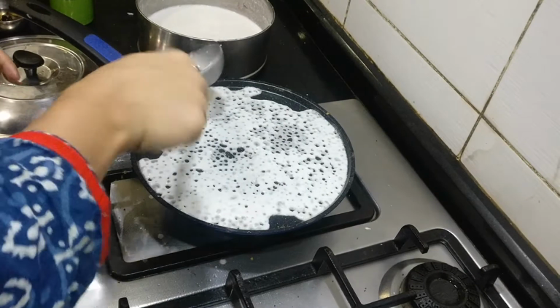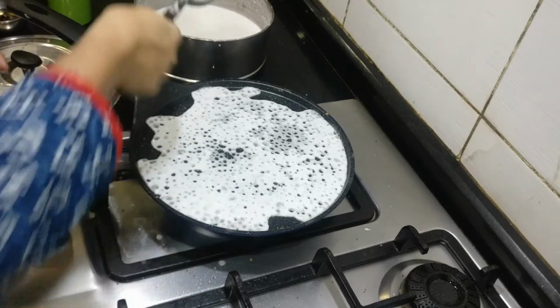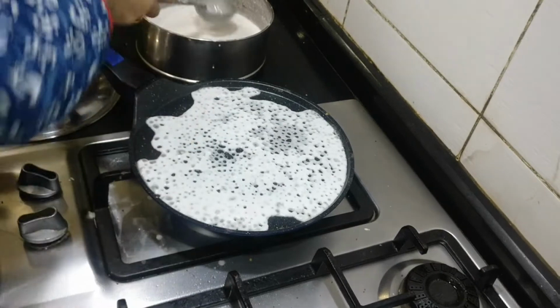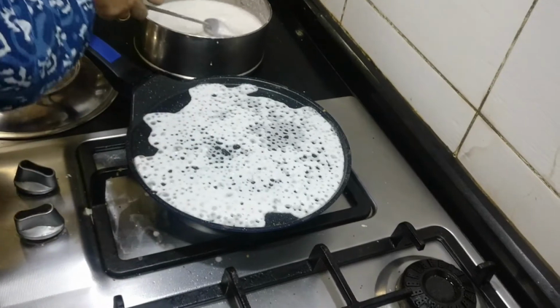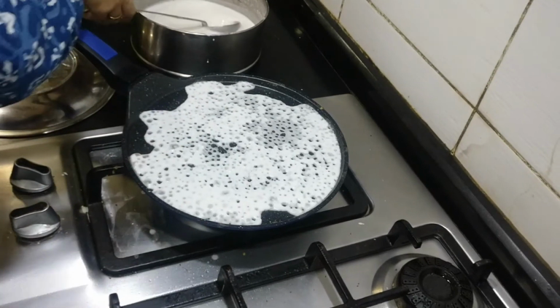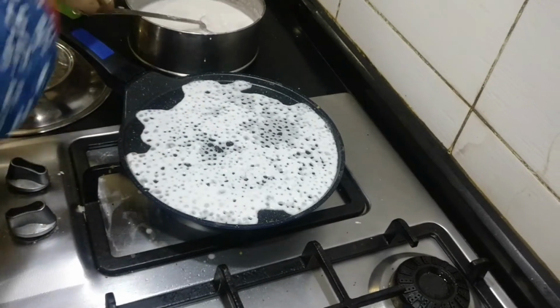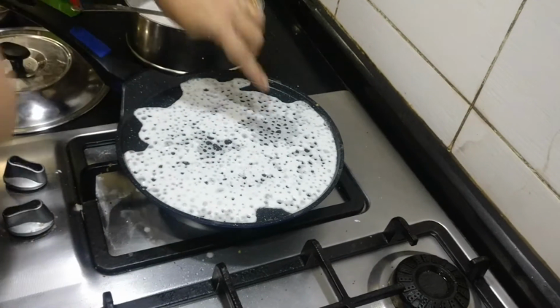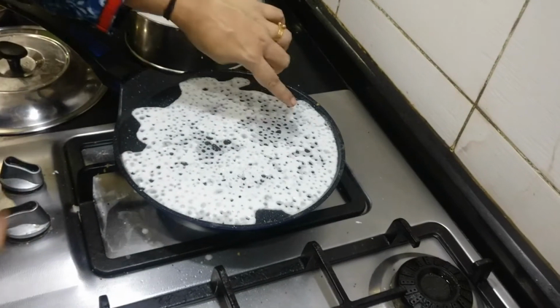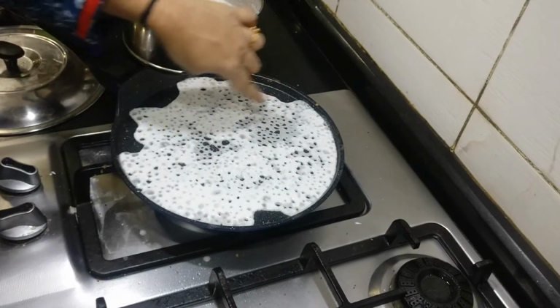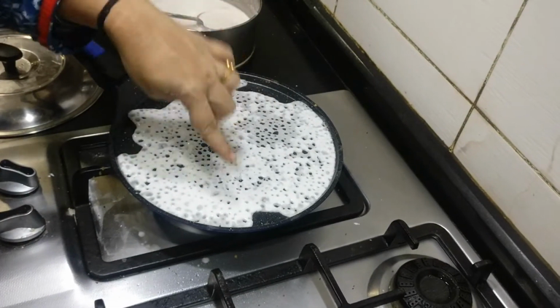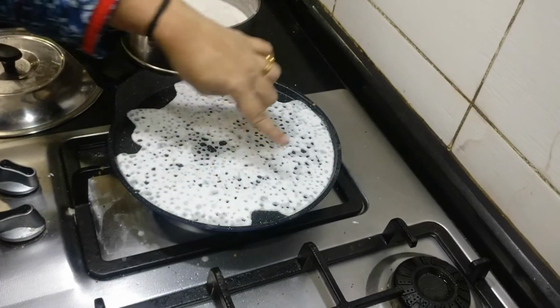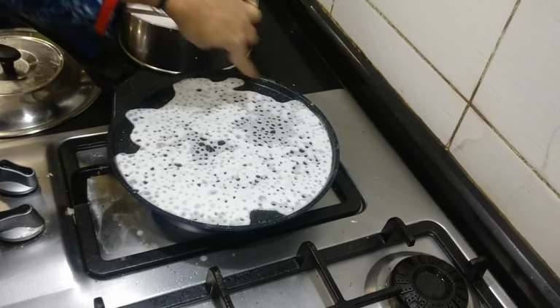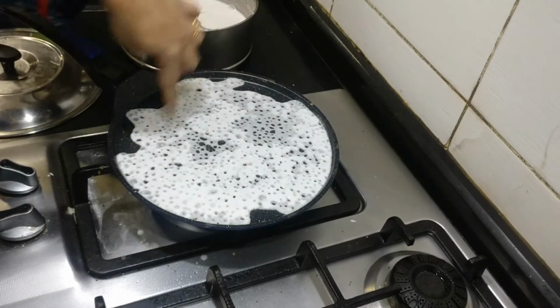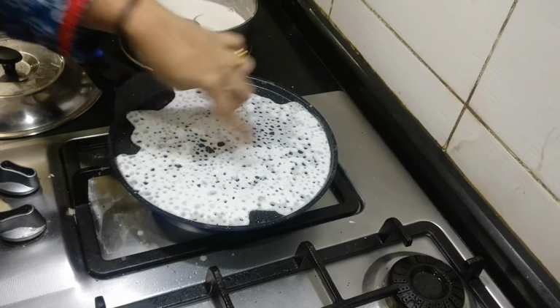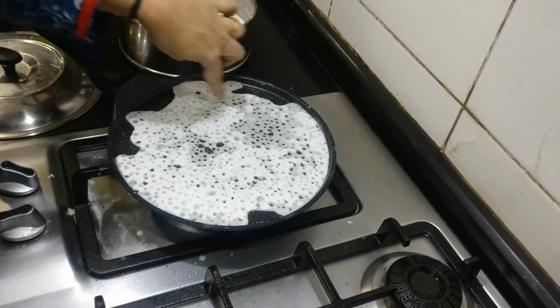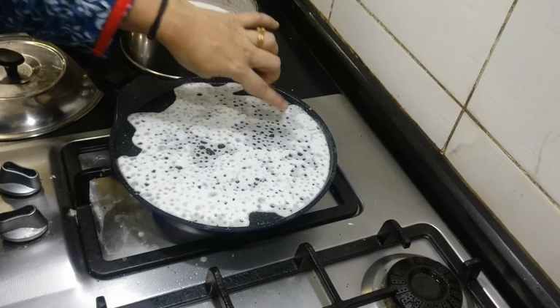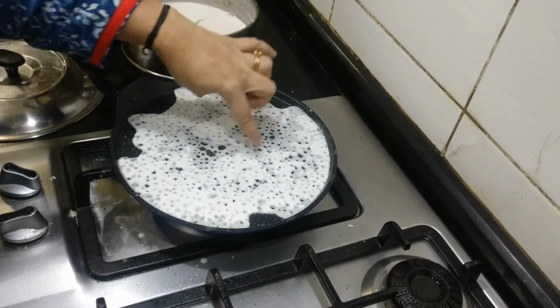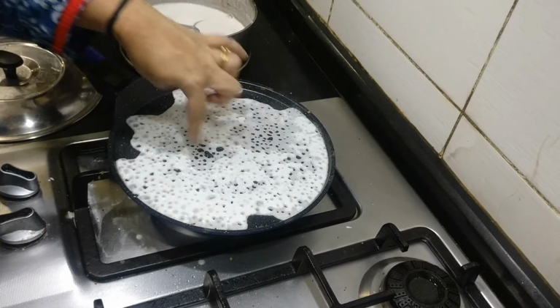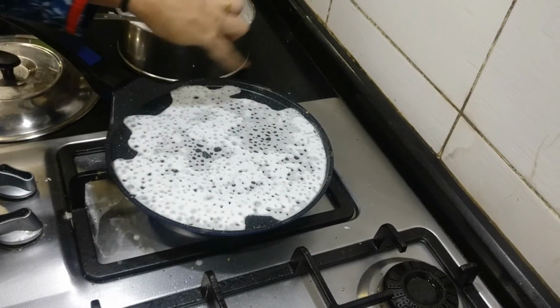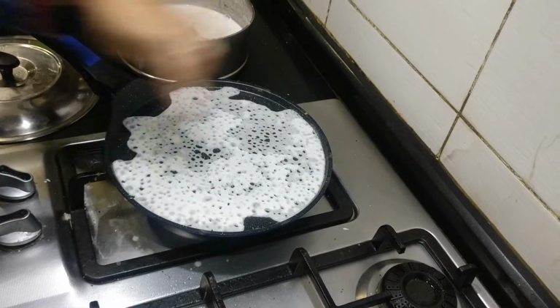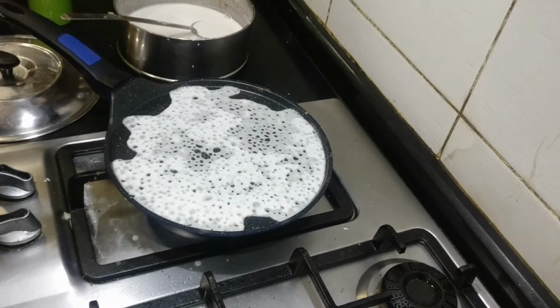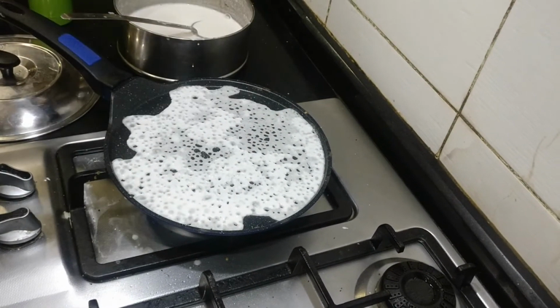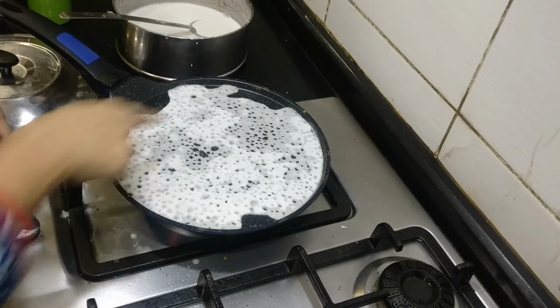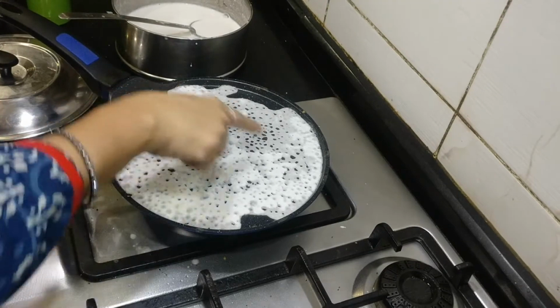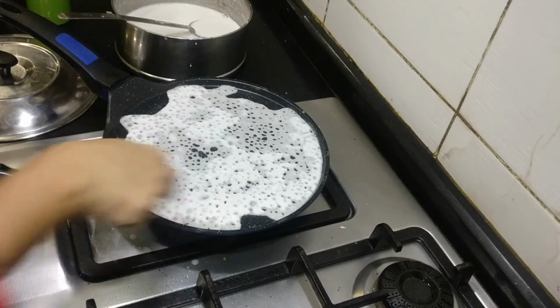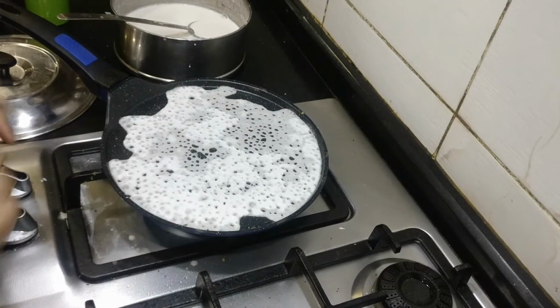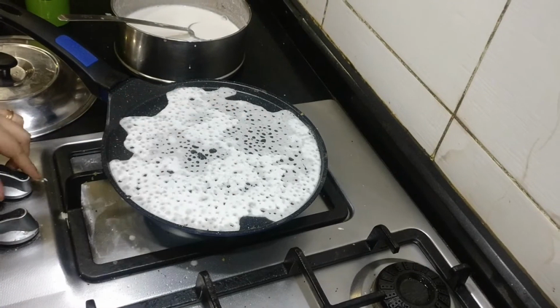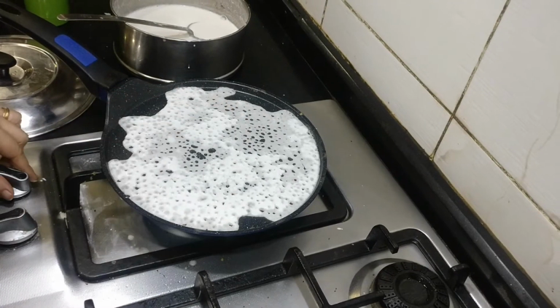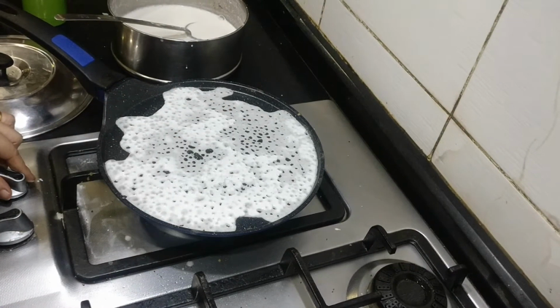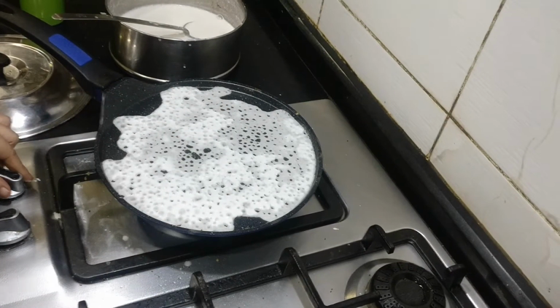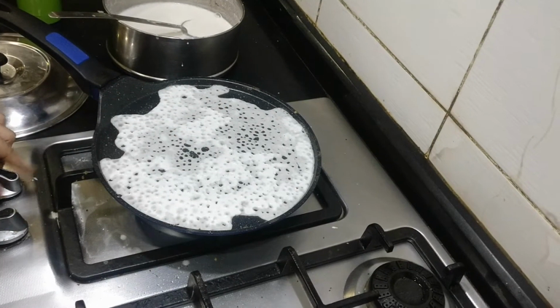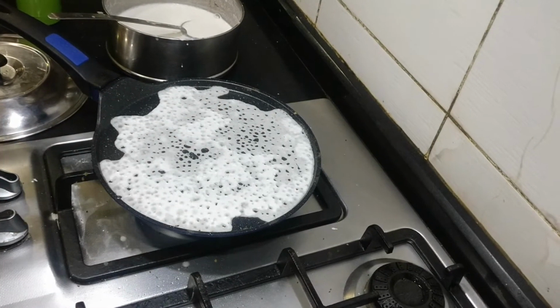Once you pour it, it has to come like this — porous — you have to see a lot of holes. That's the right consistency.